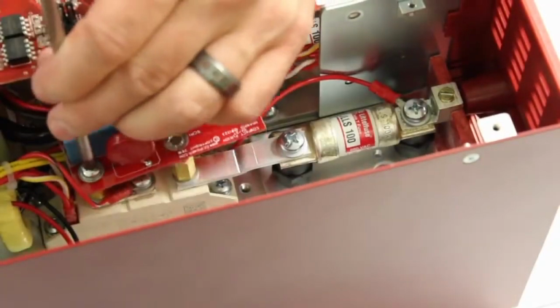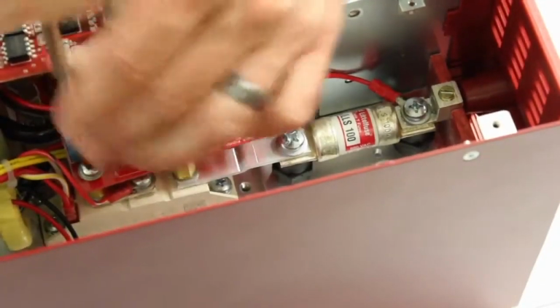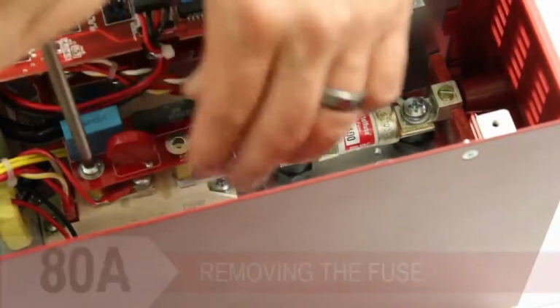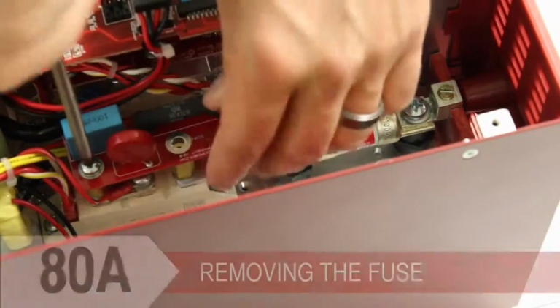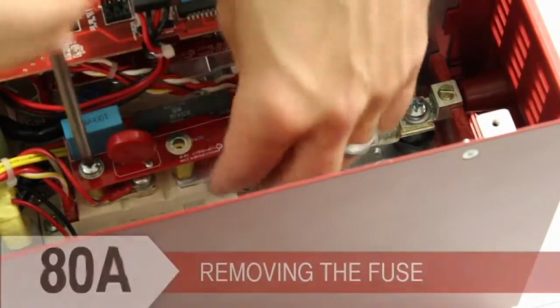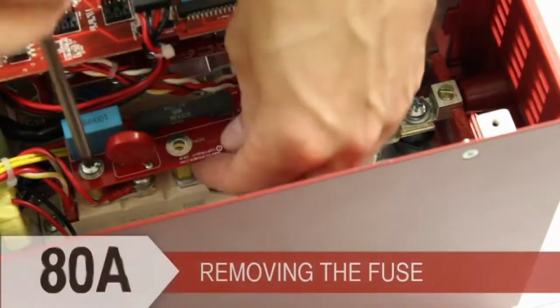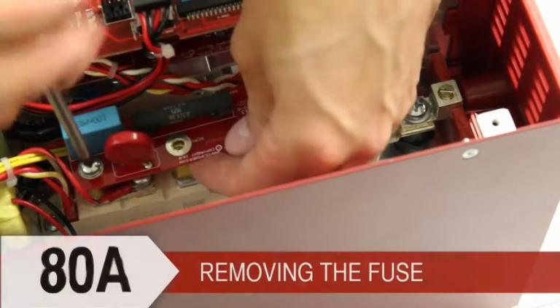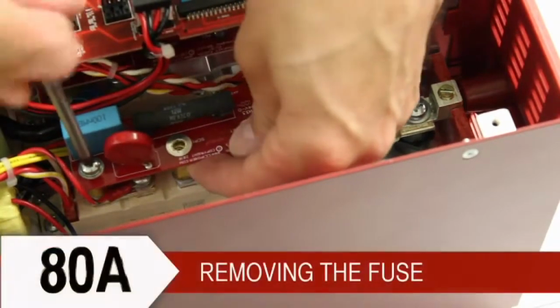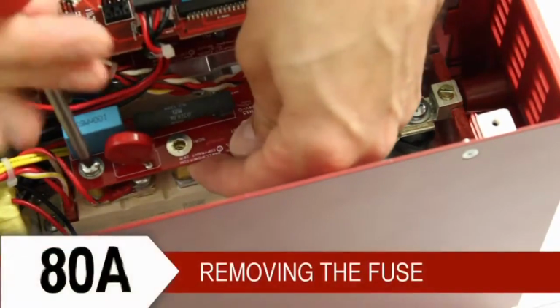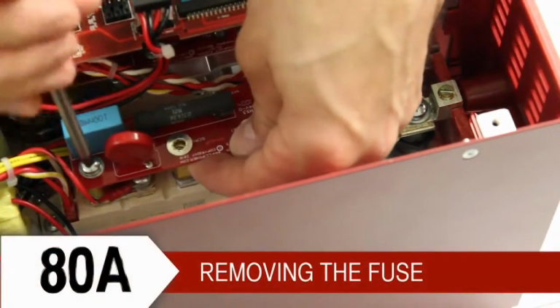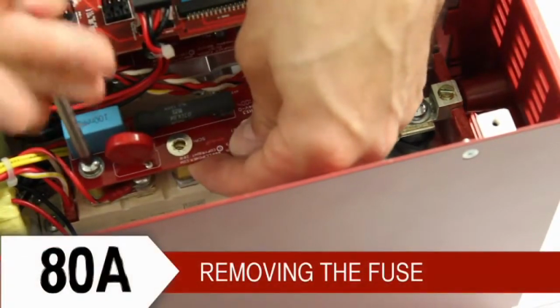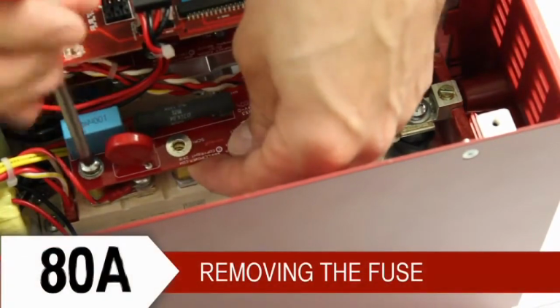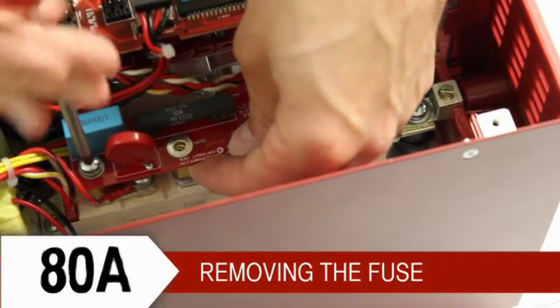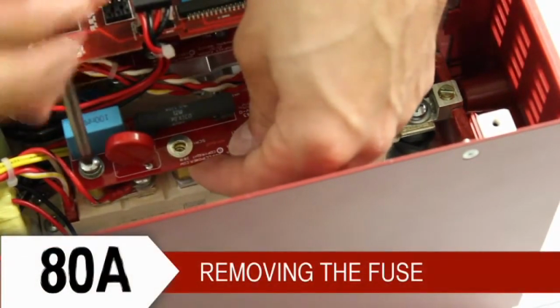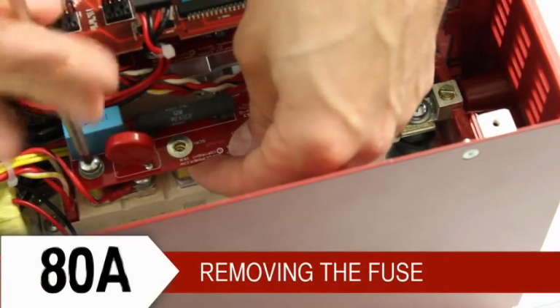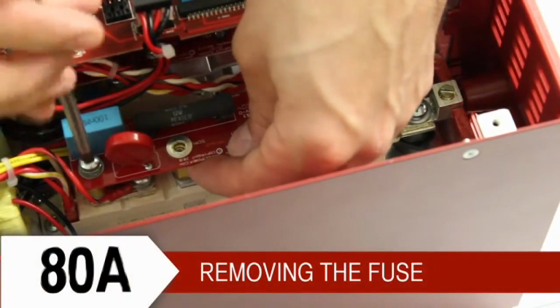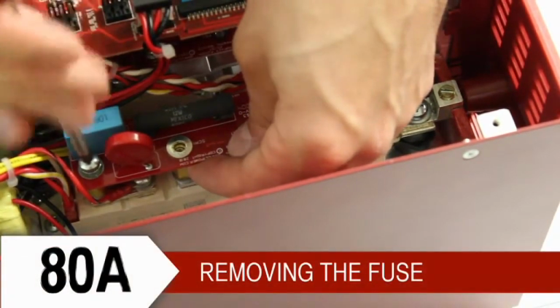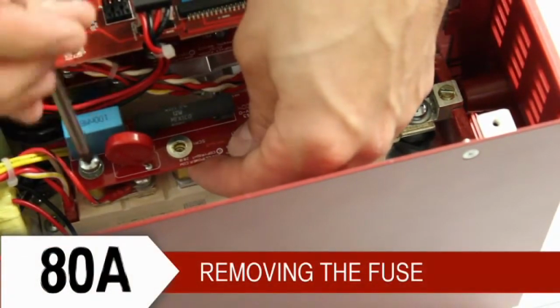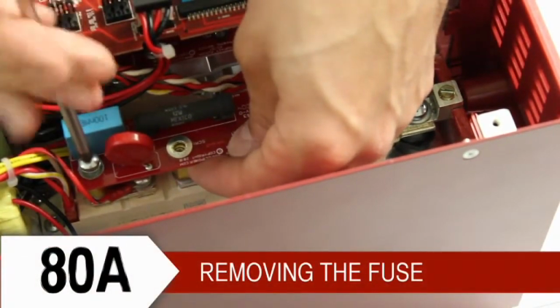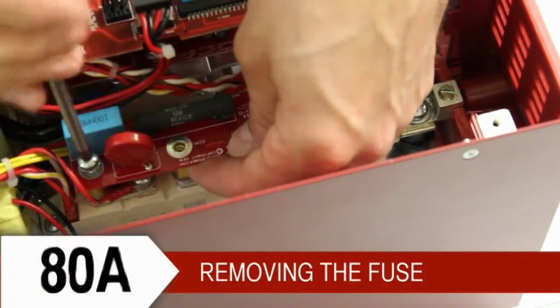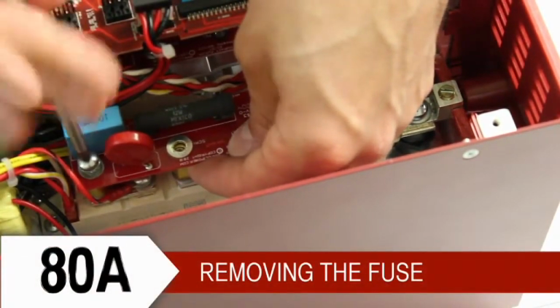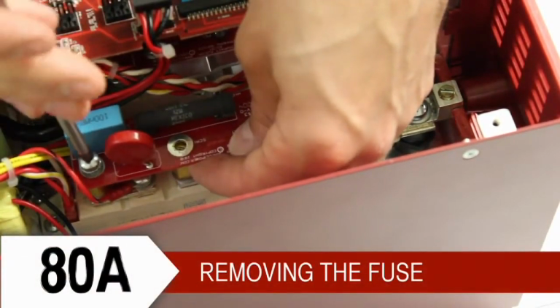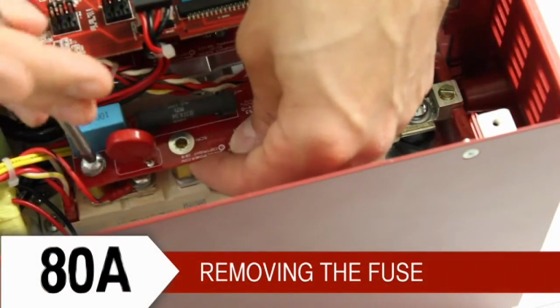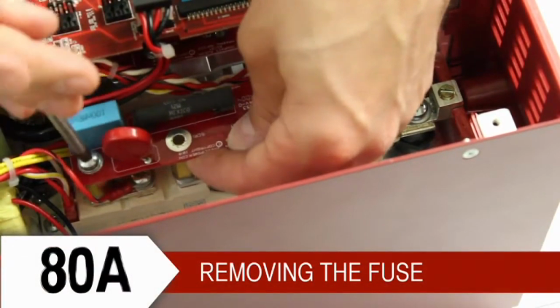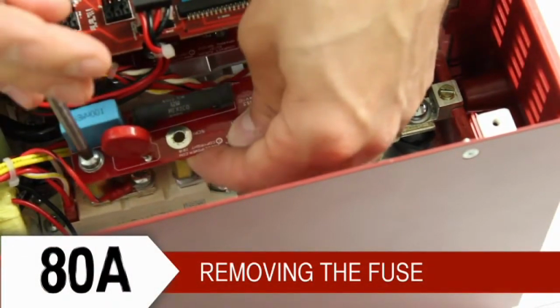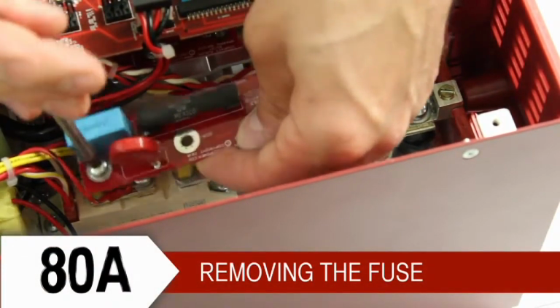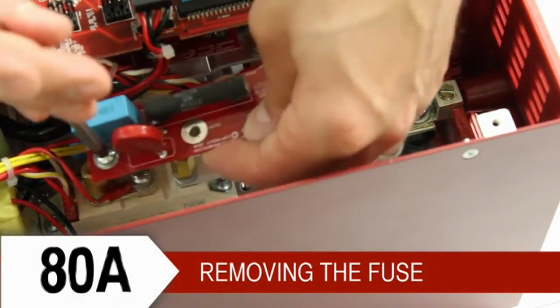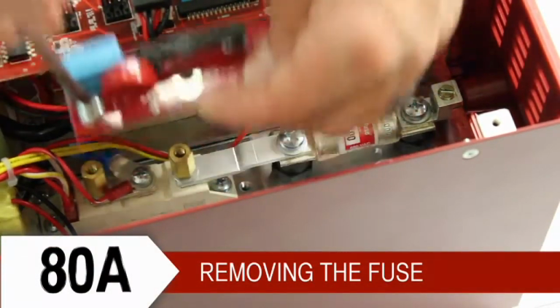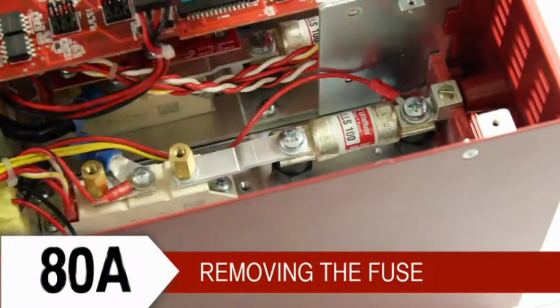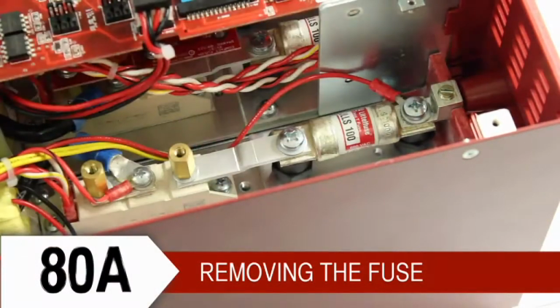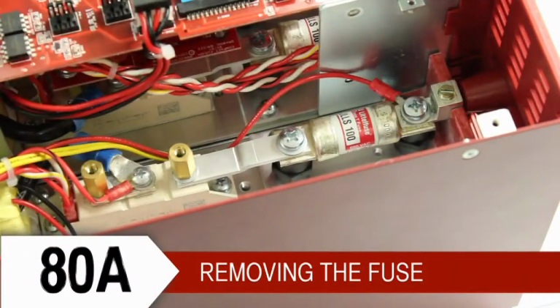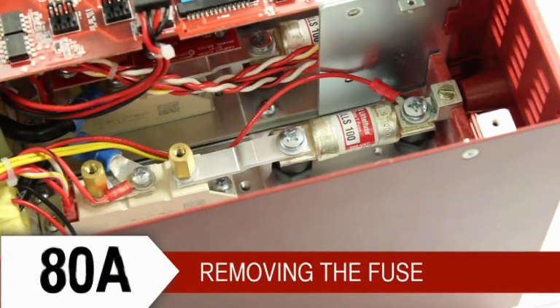An 80 amp controller also has a DVT board that must be removed from the SCR to get to the bus bar.